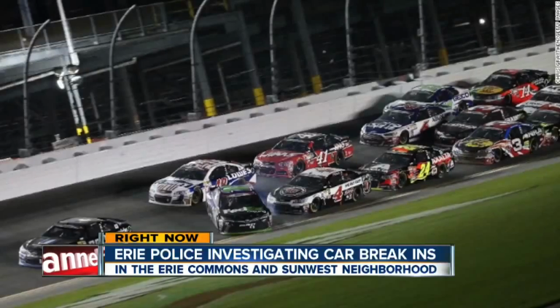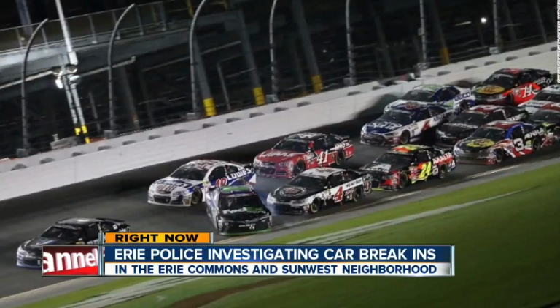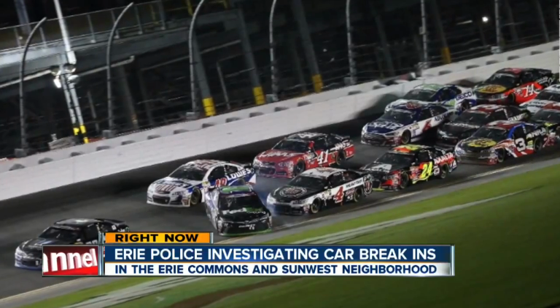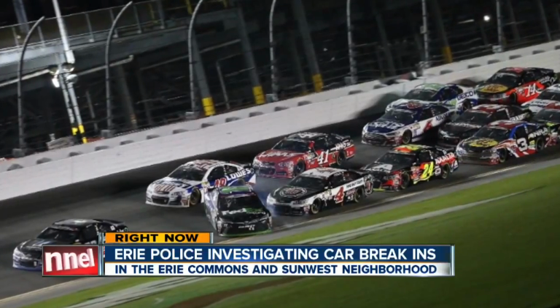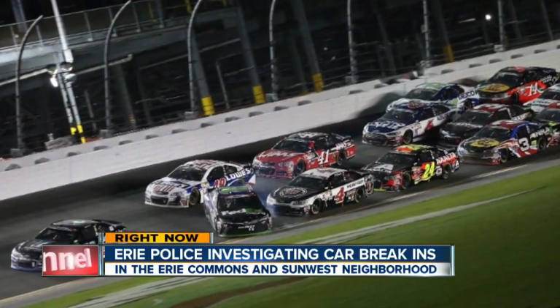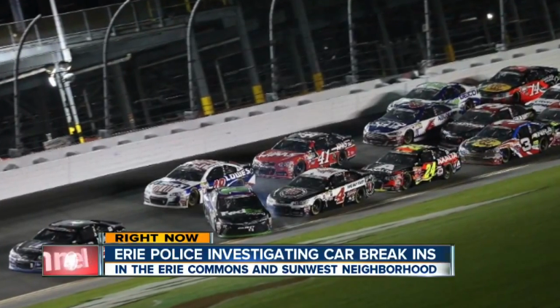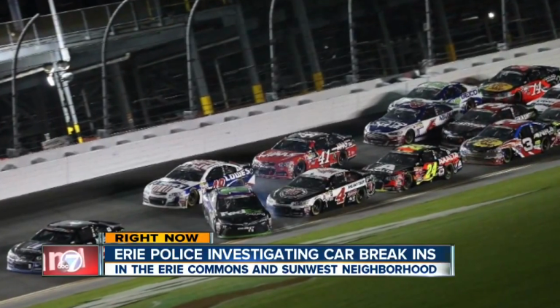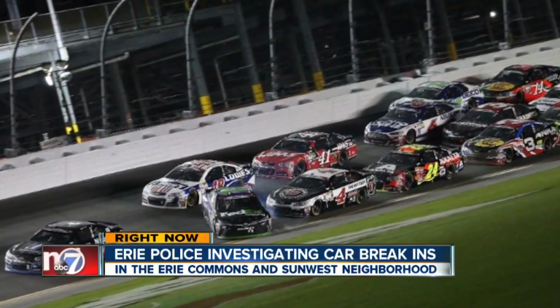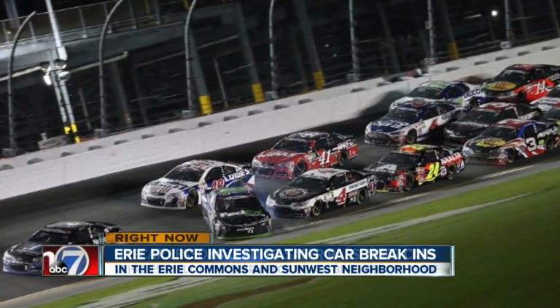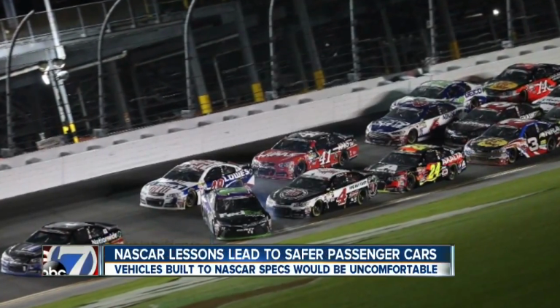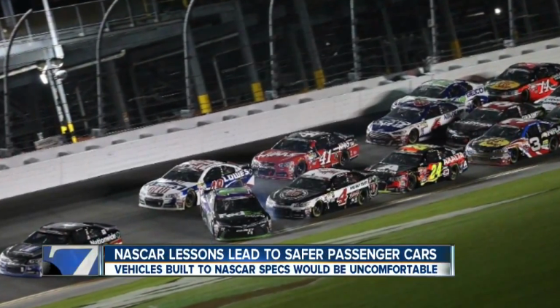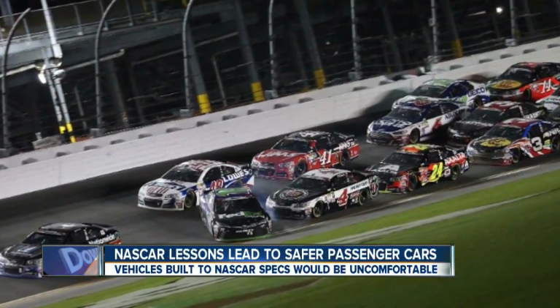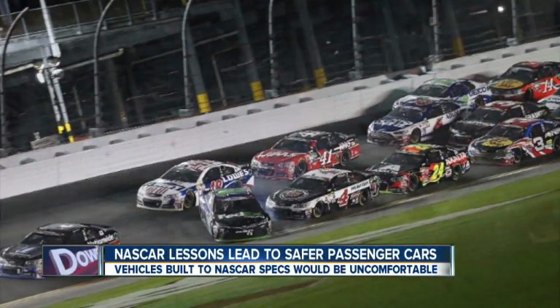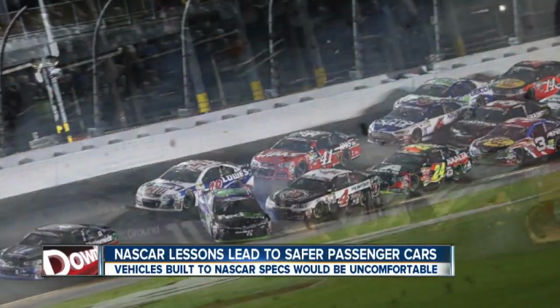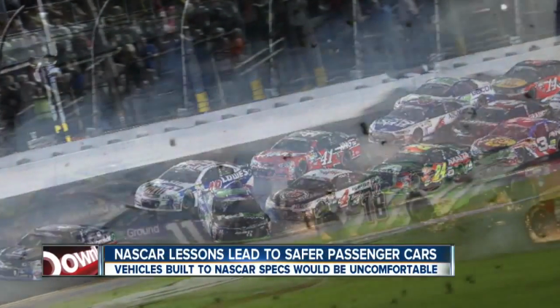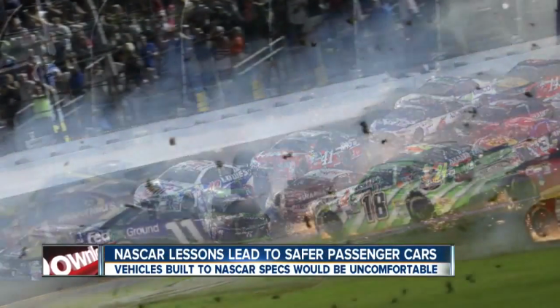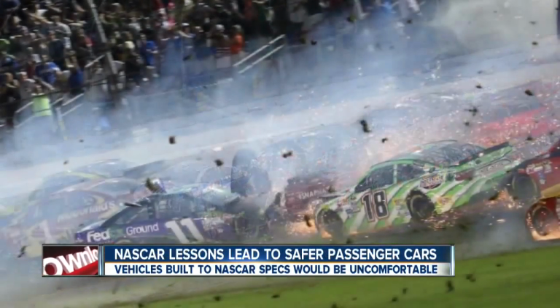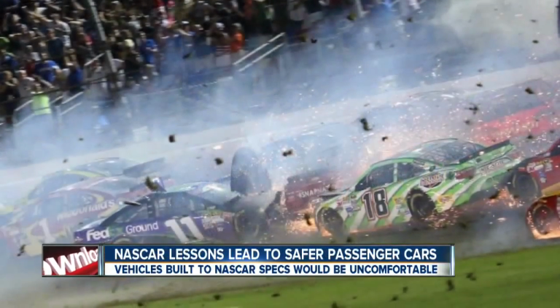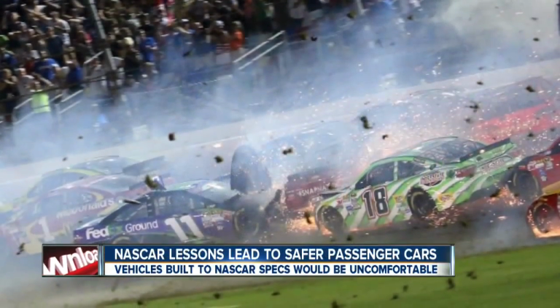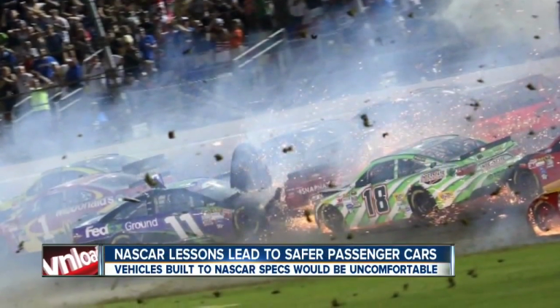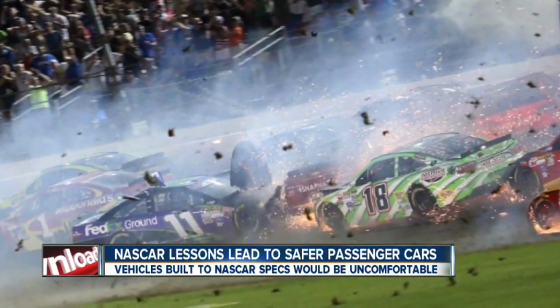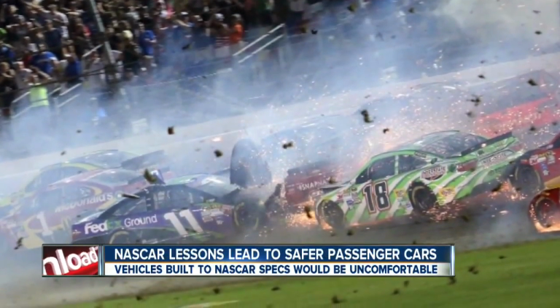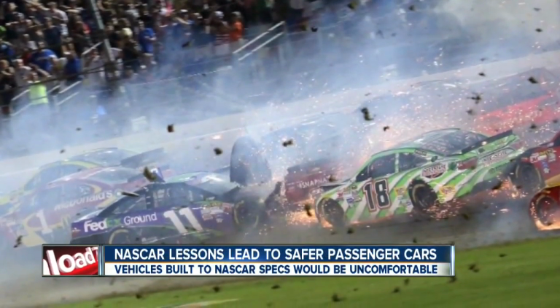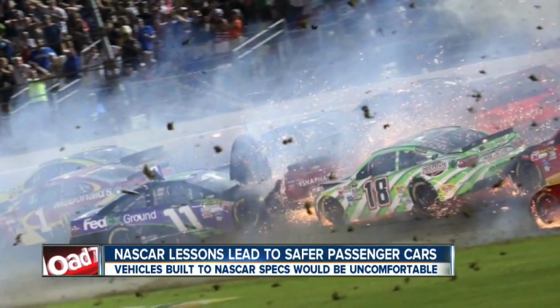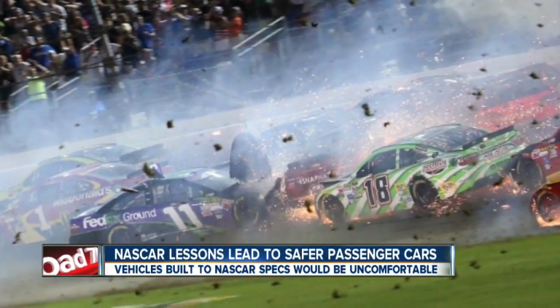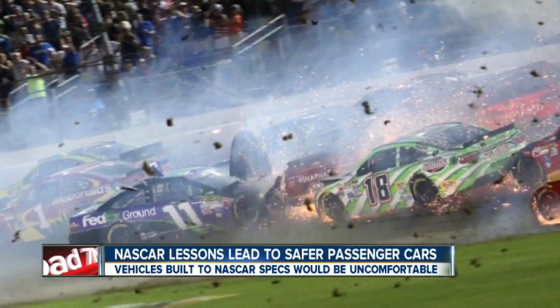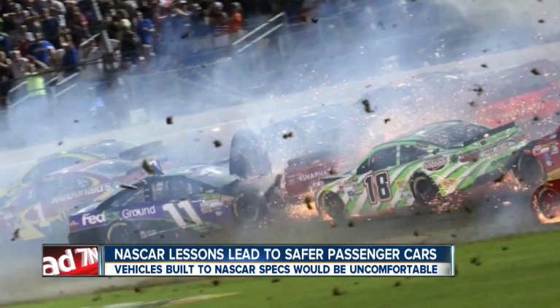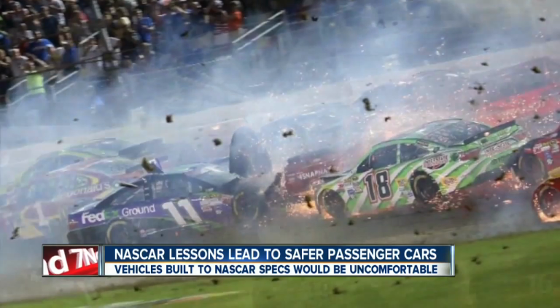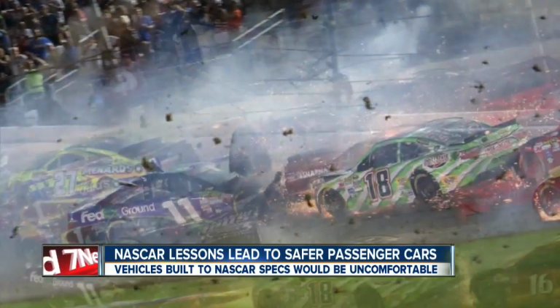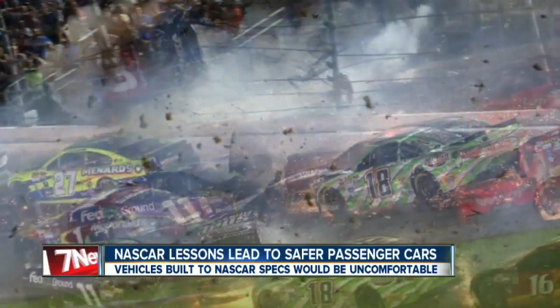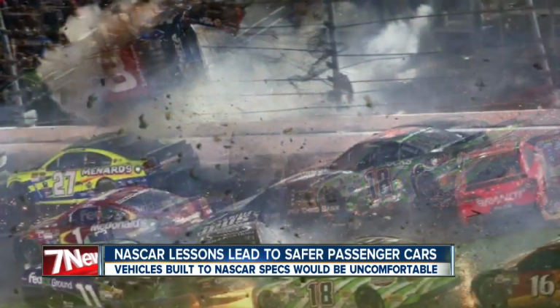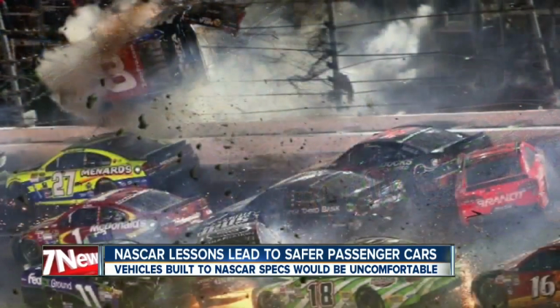You don't have to be a NASCAR fan to know about this recent crash. Amazingly, the driver was not injured.